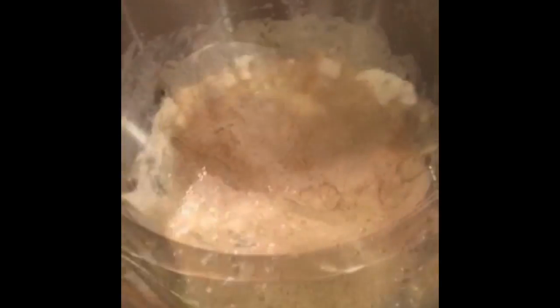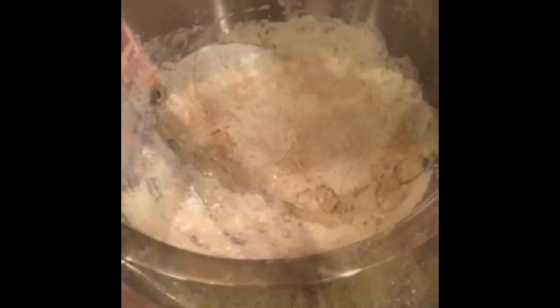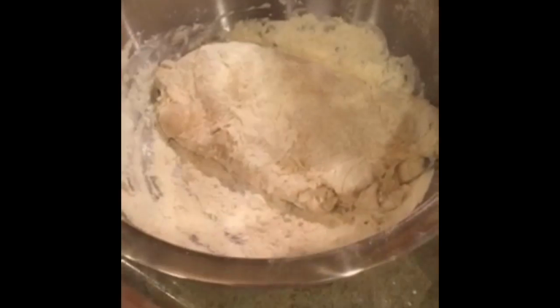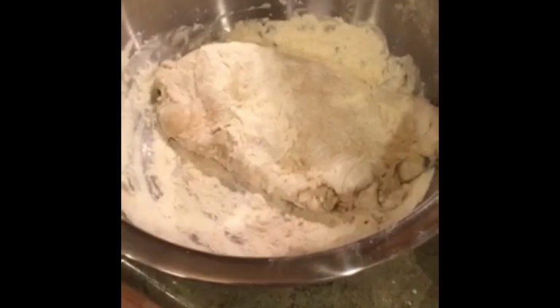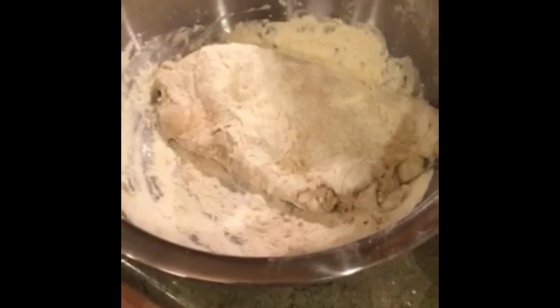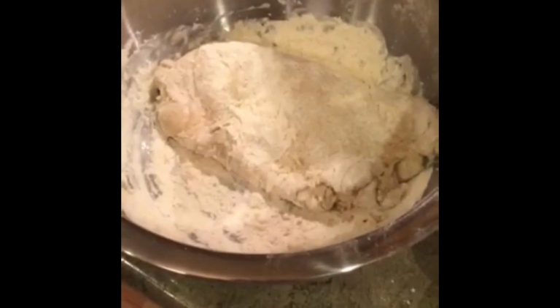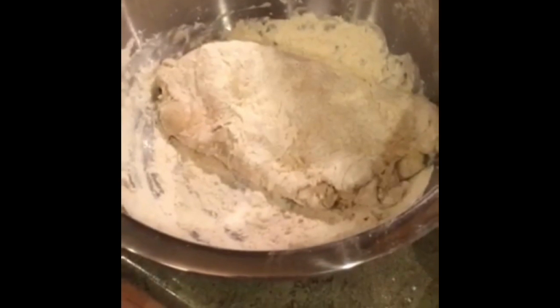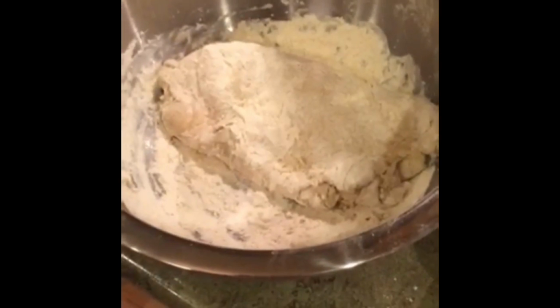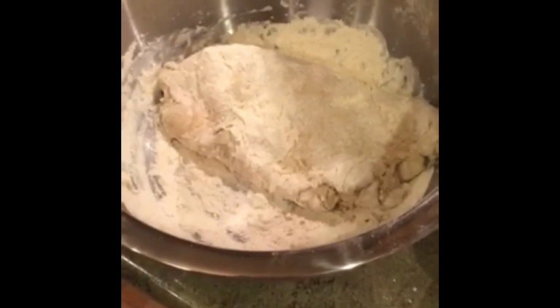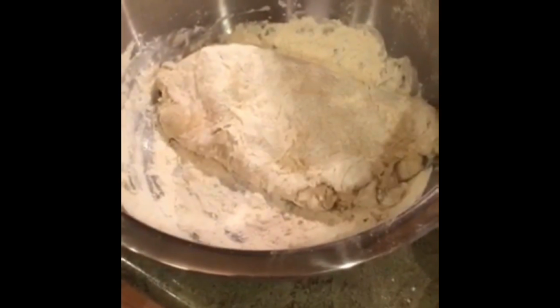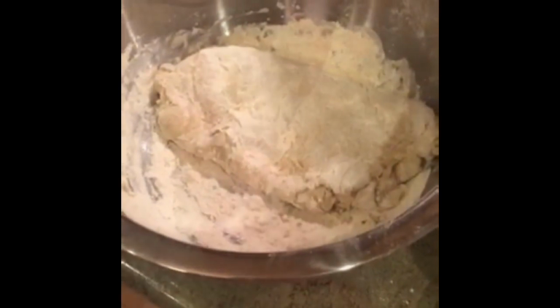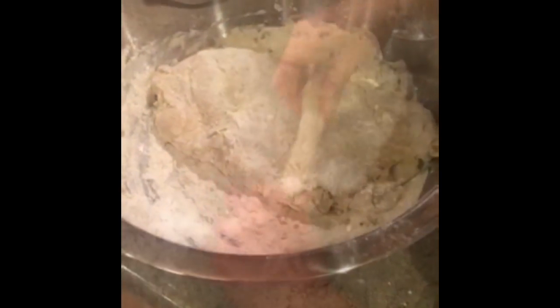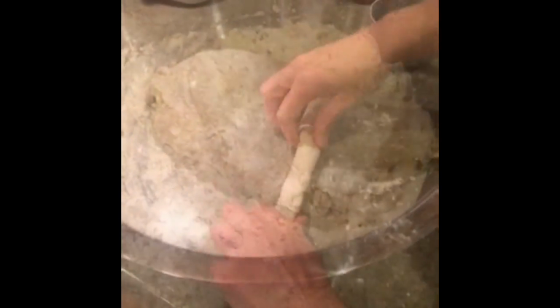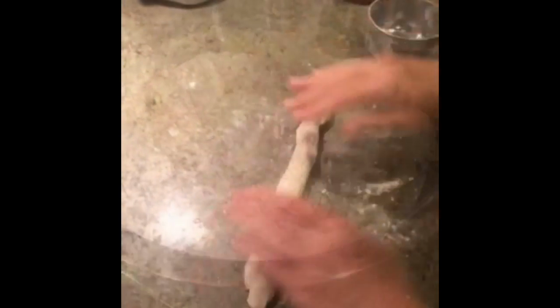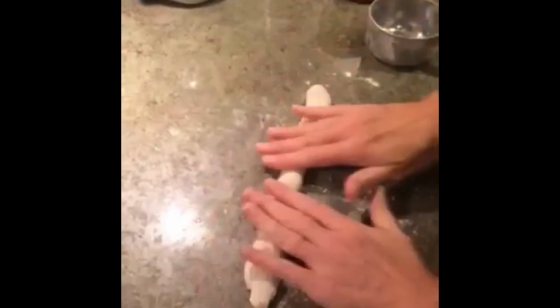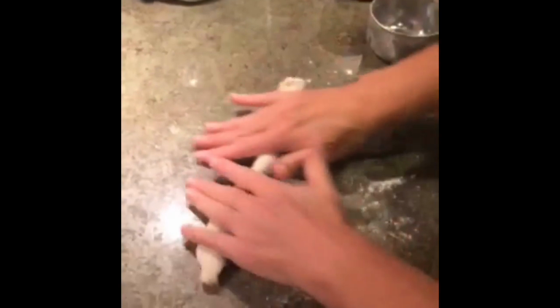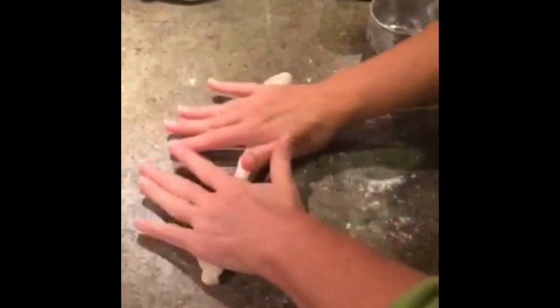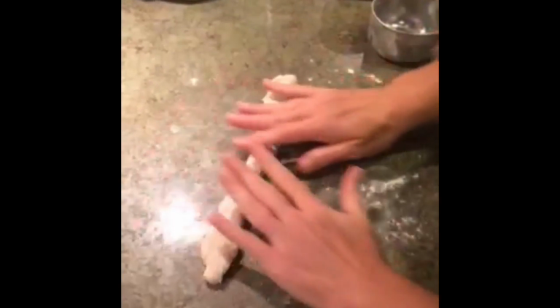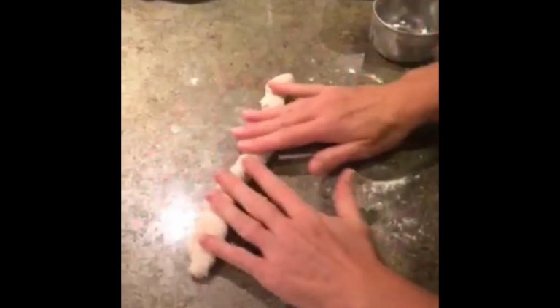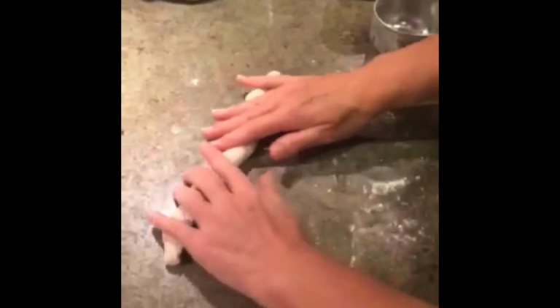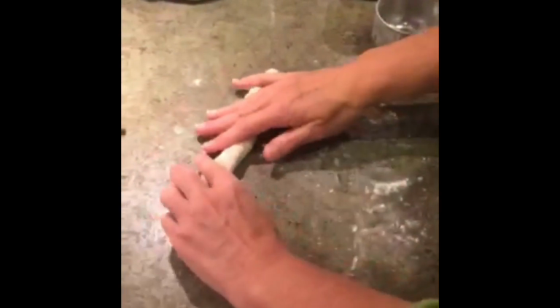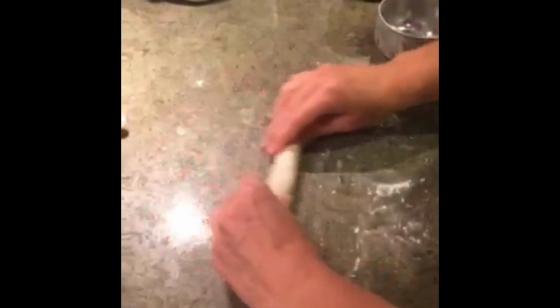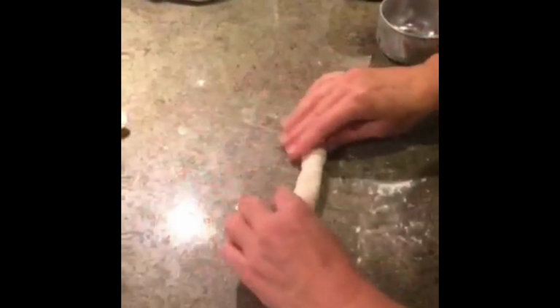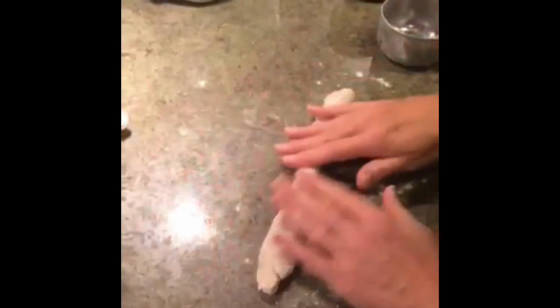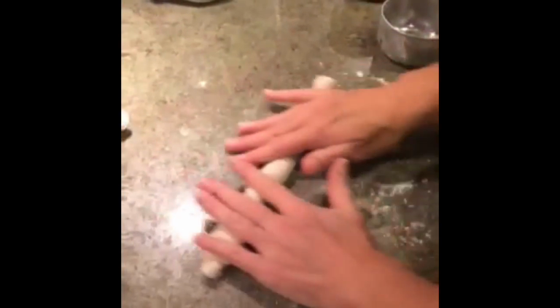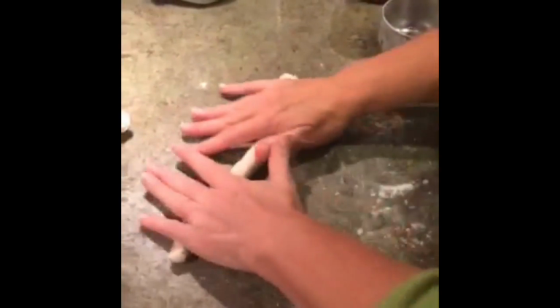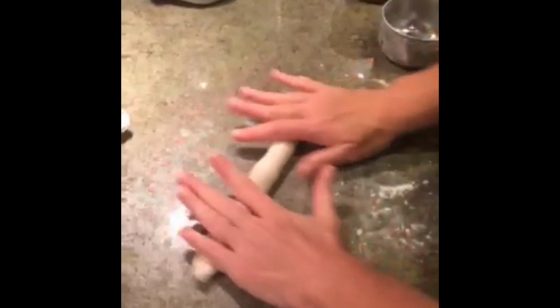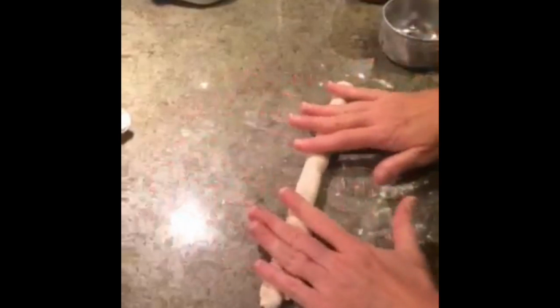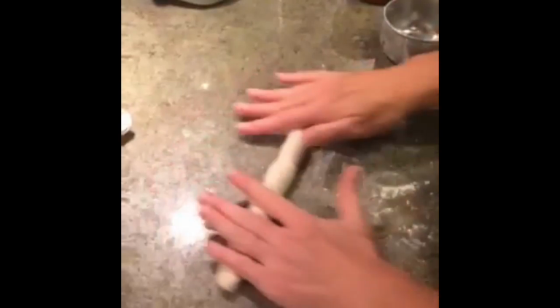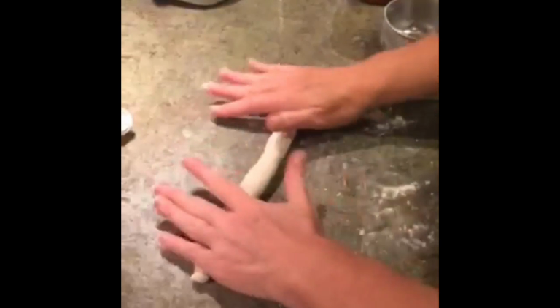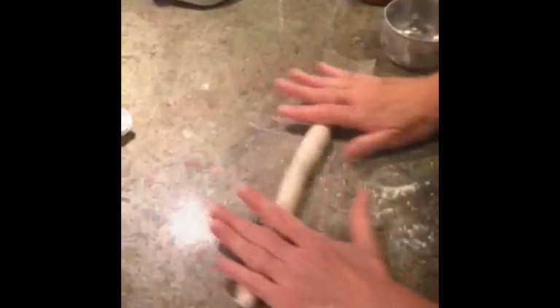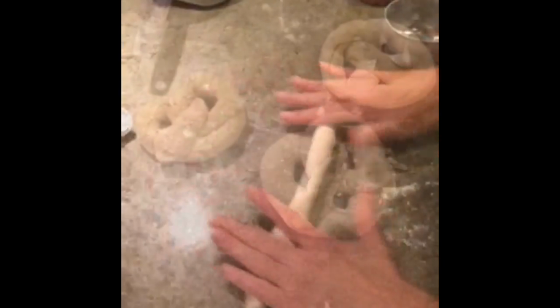Here we knead the dough, and now we roll and shape the dough into a pretzel shape.